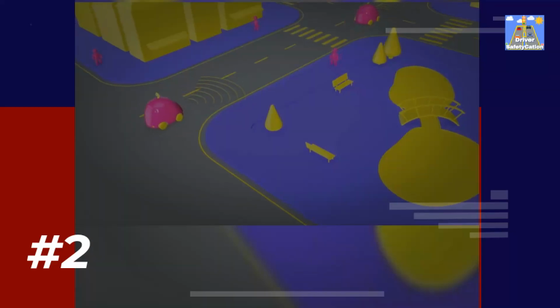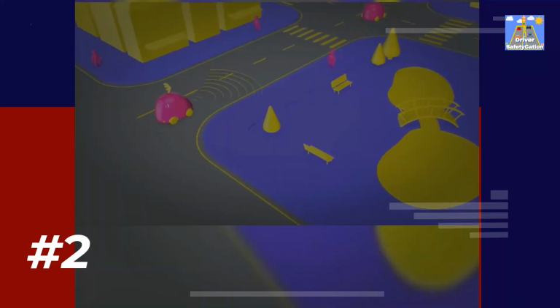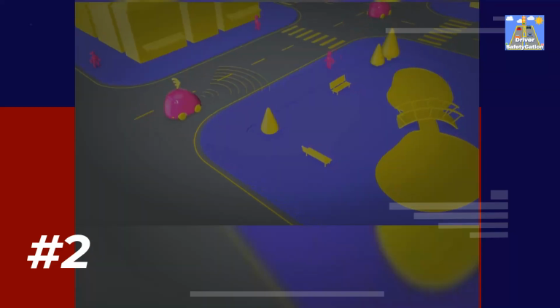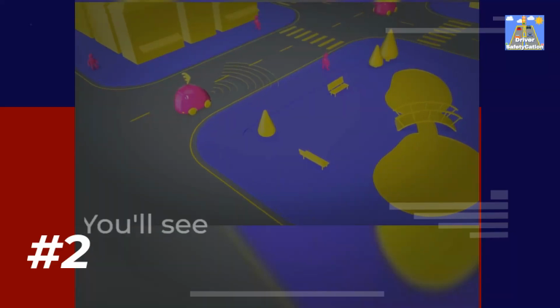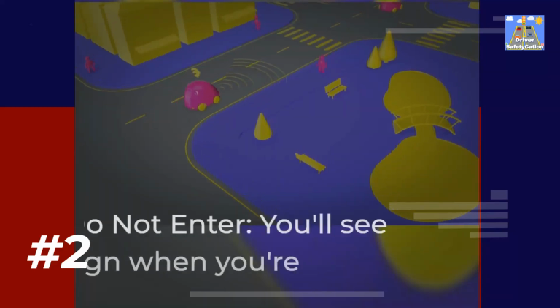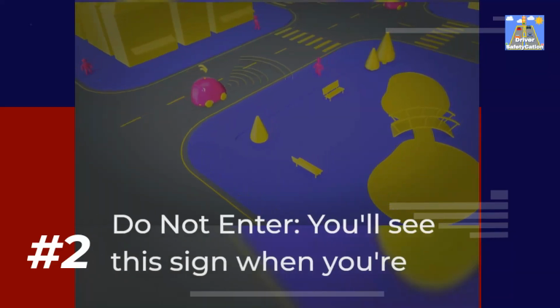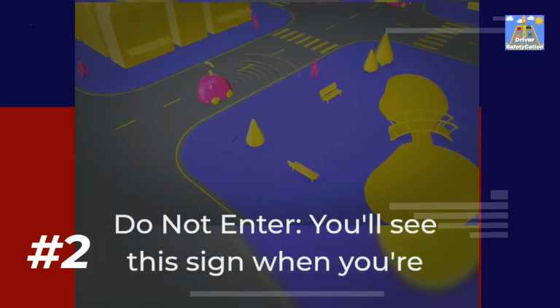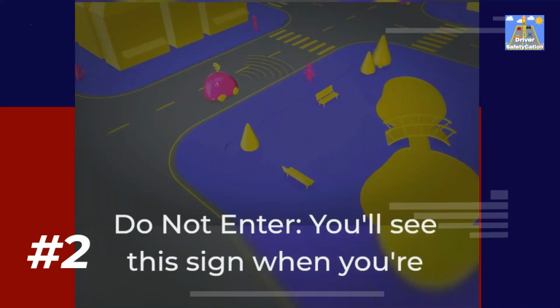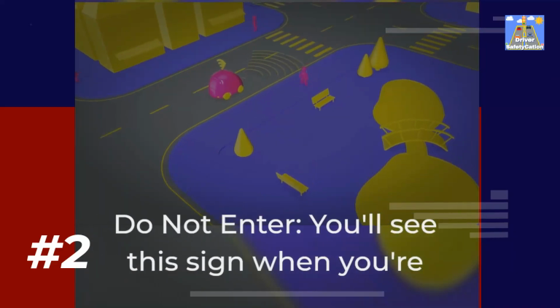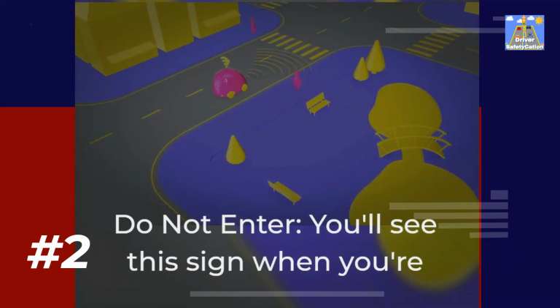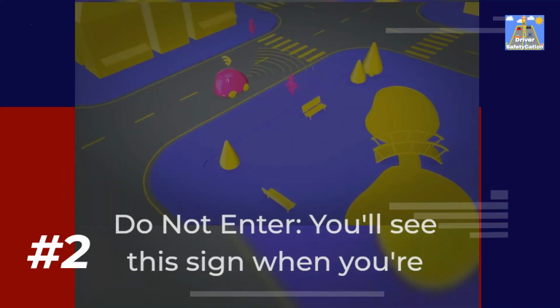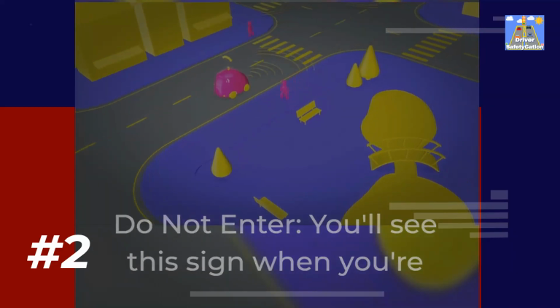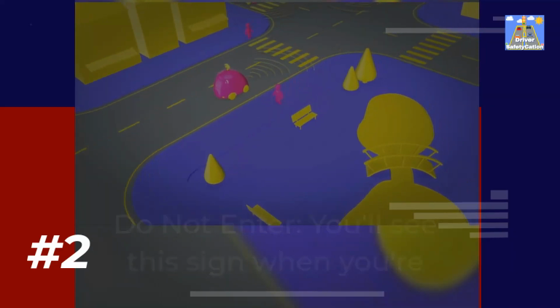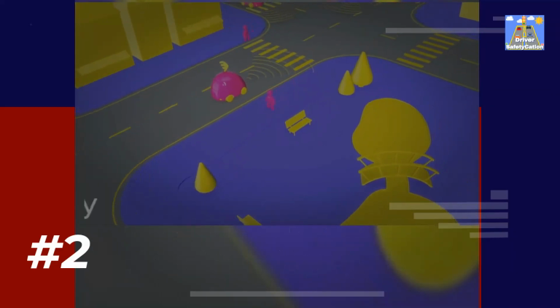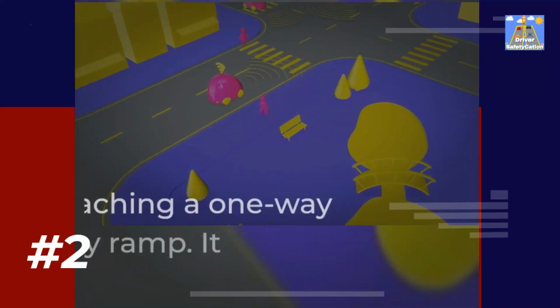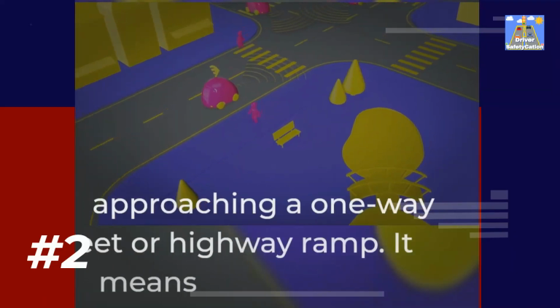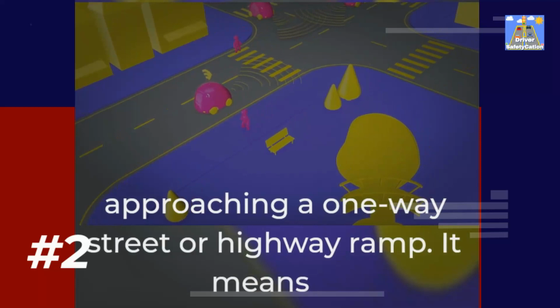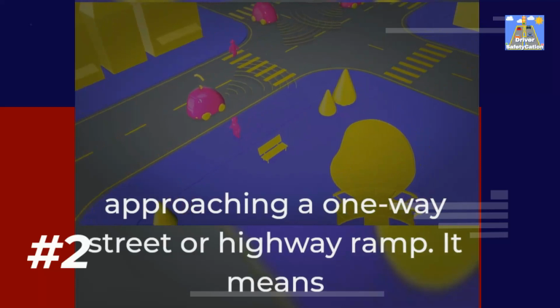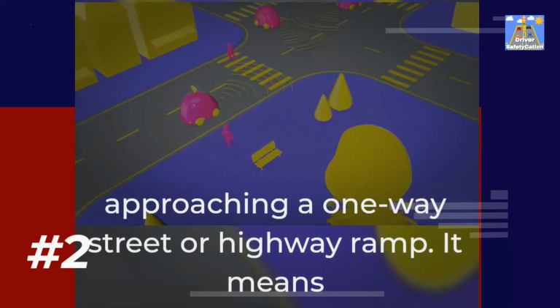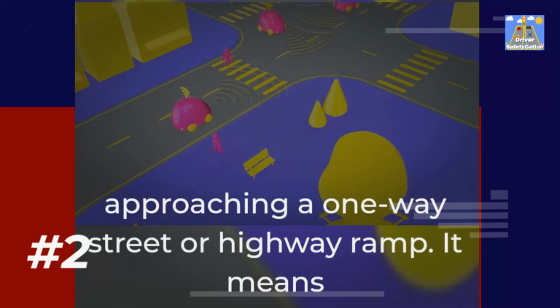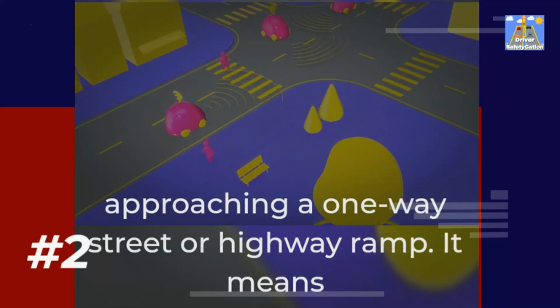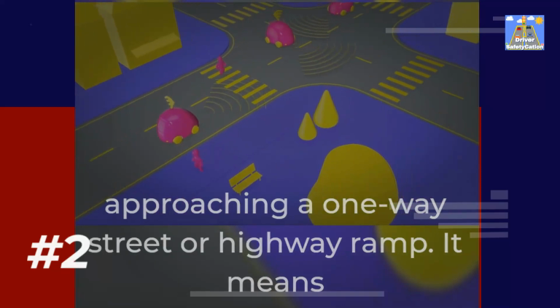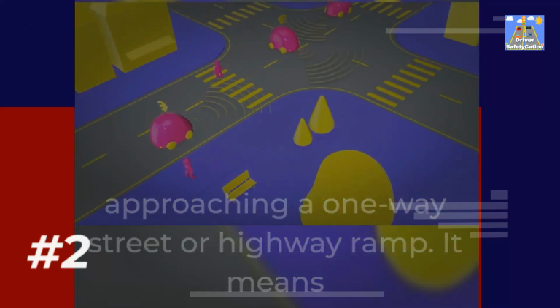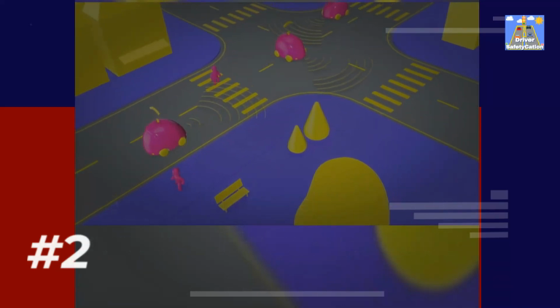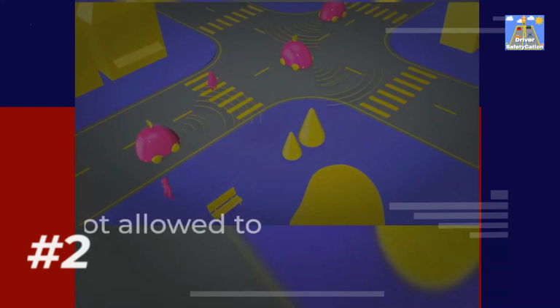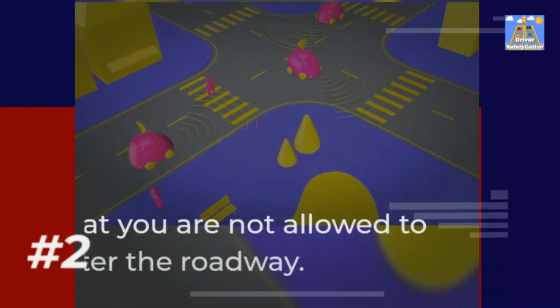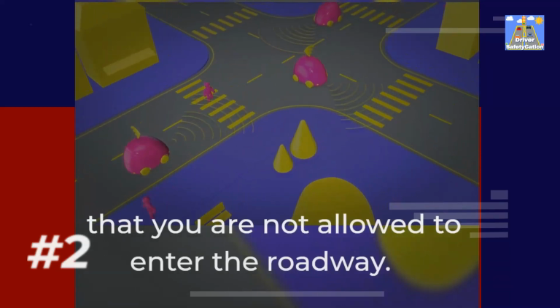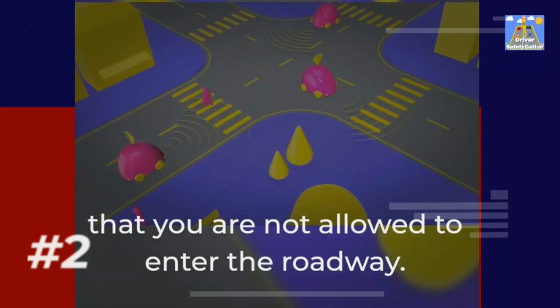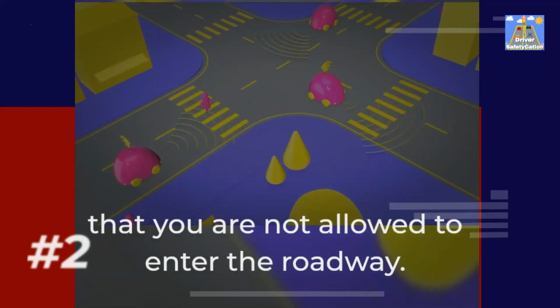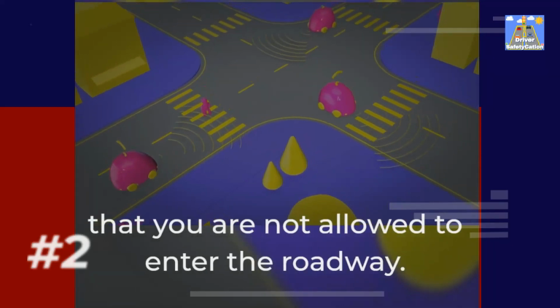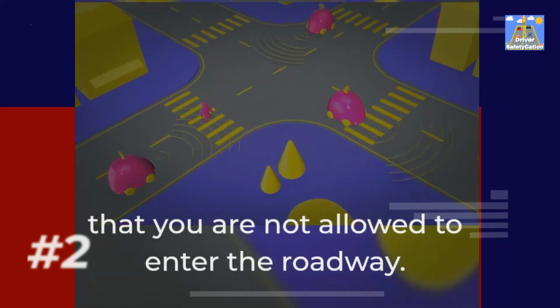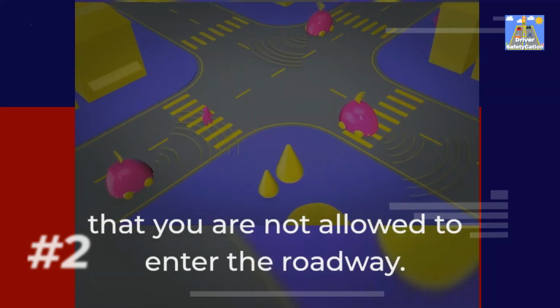Do not enter — you'll see this sign when you're approaching a one-way street or highway ramp. It means that you are not allowed to enter the roadway.